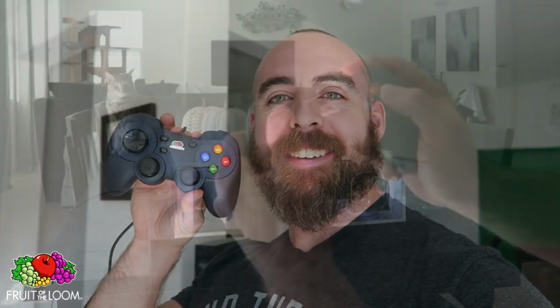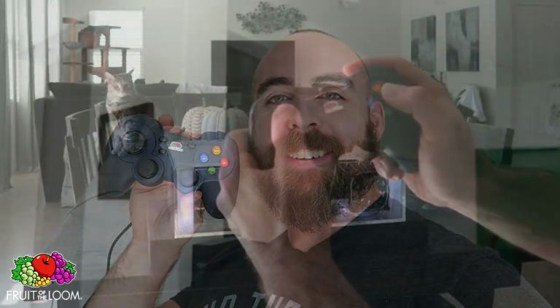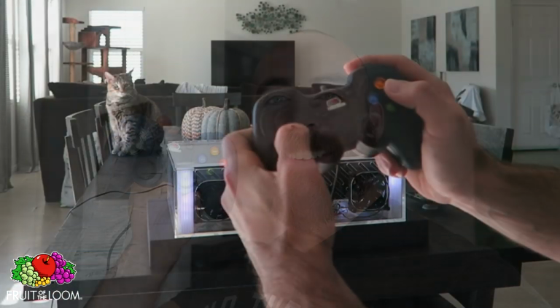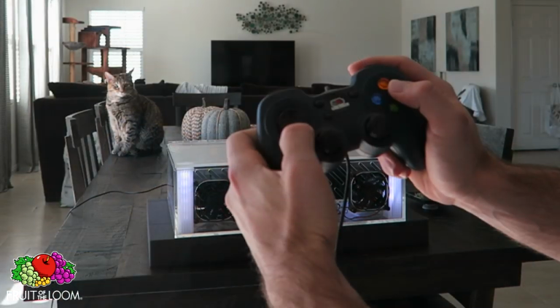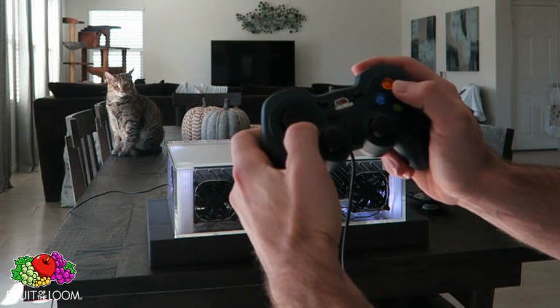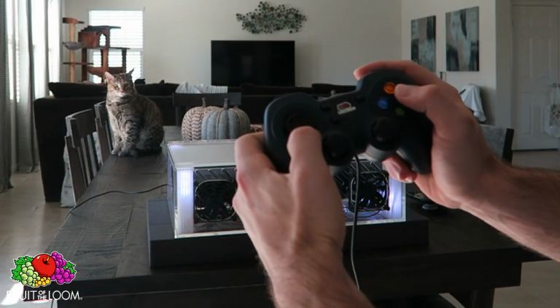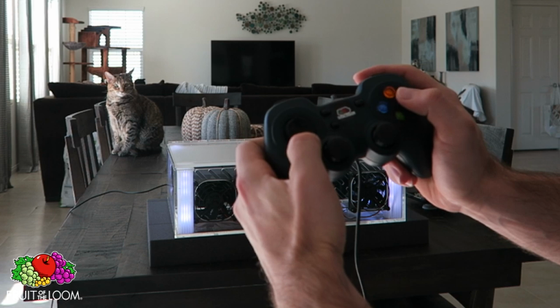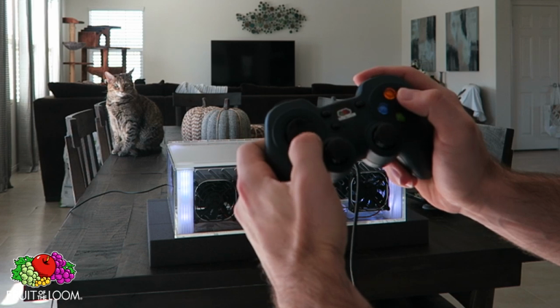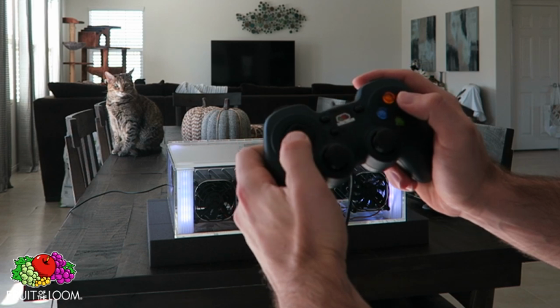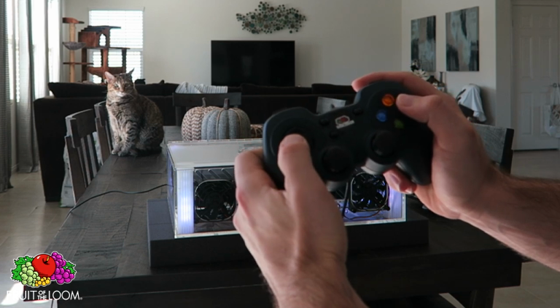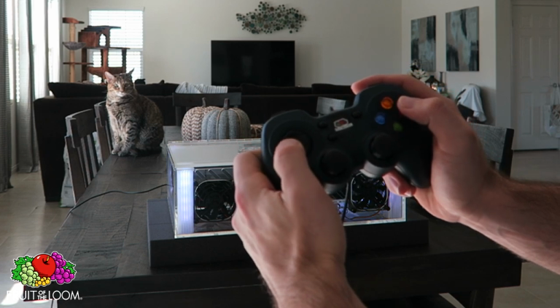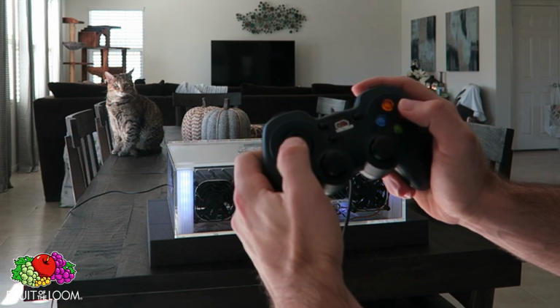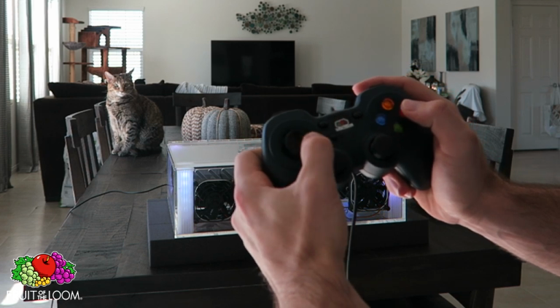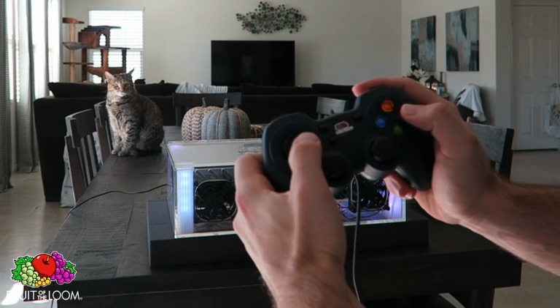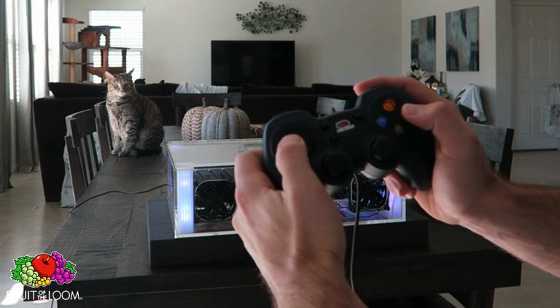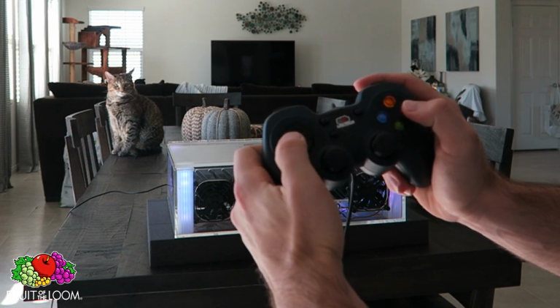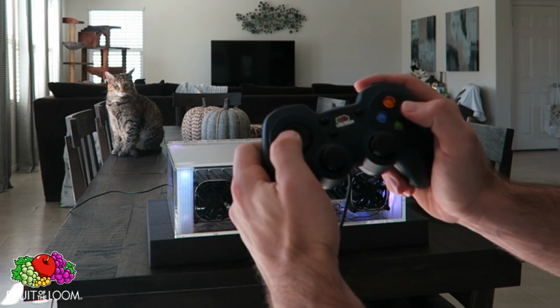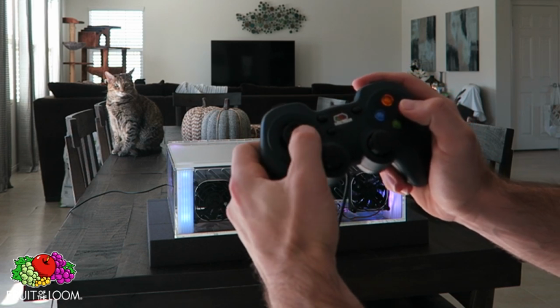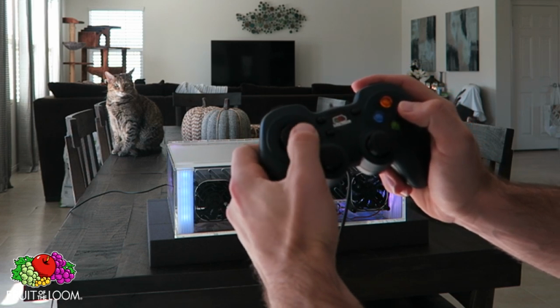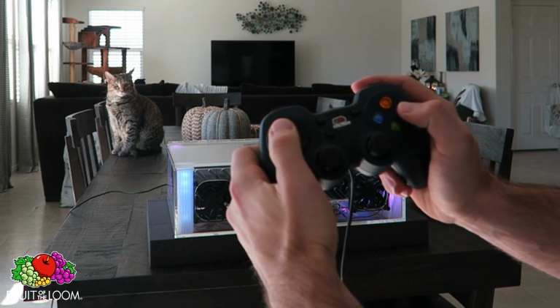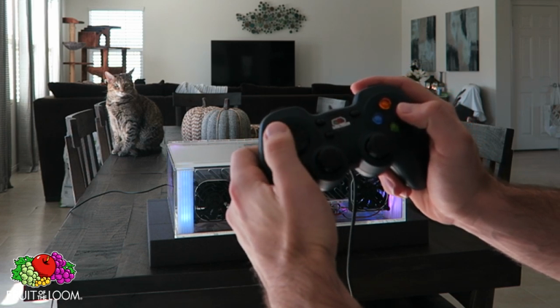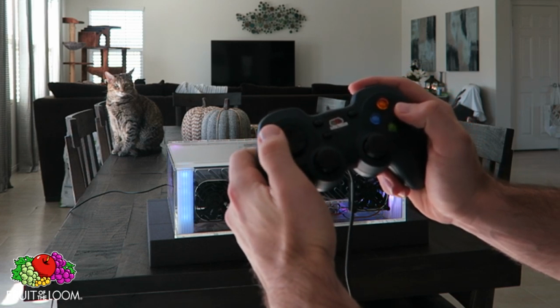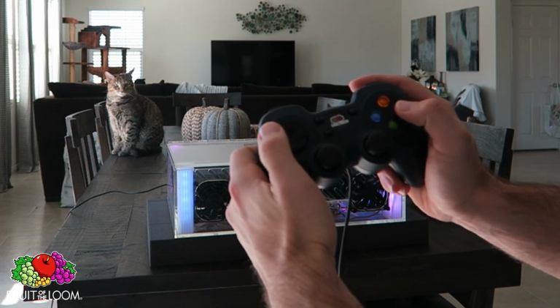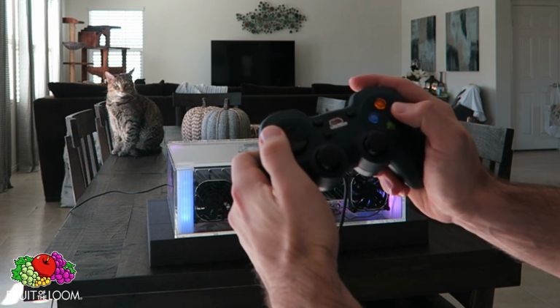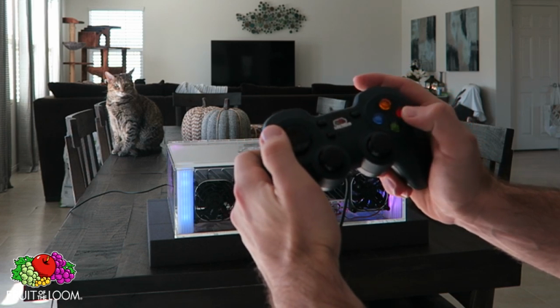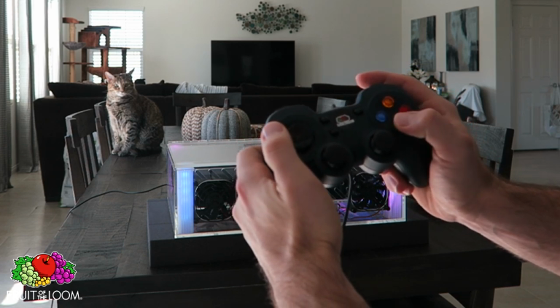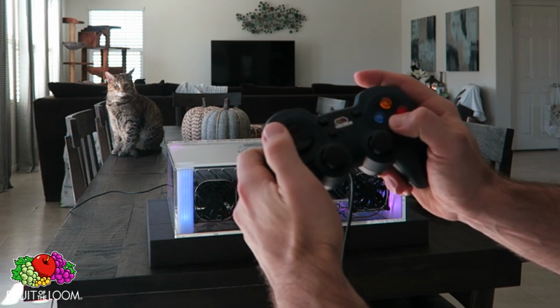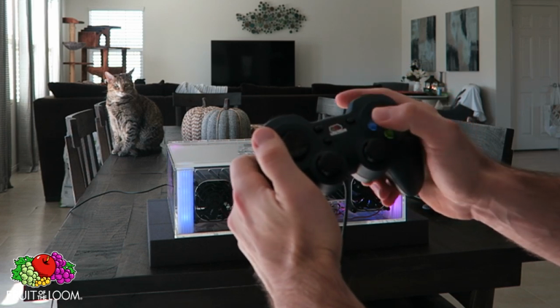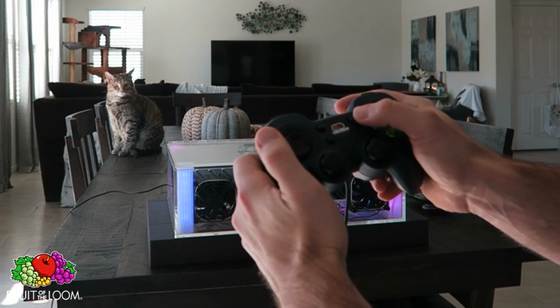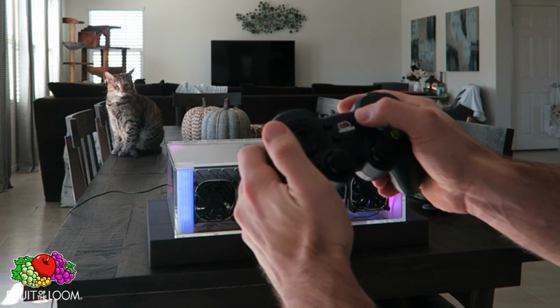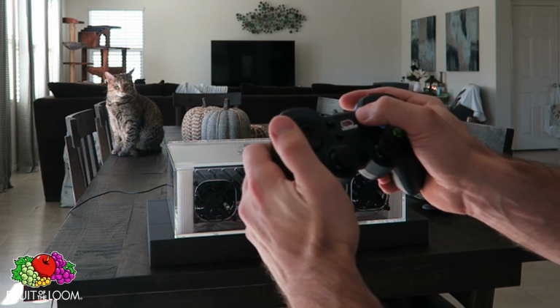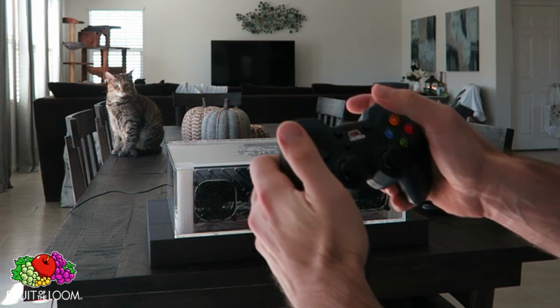Up, up, down, down, left, right, left, right, B, A, start.